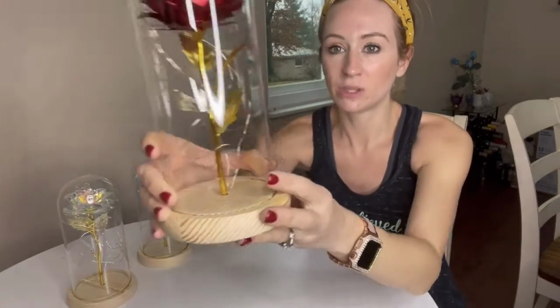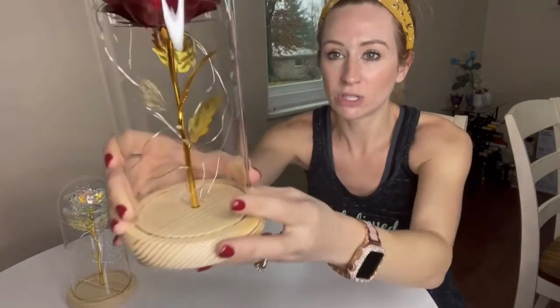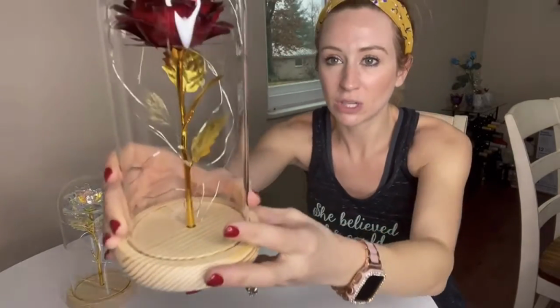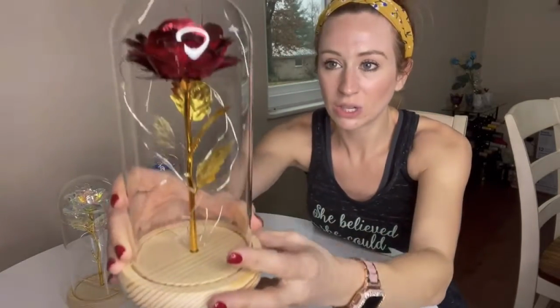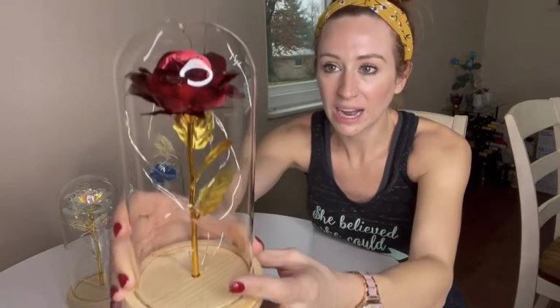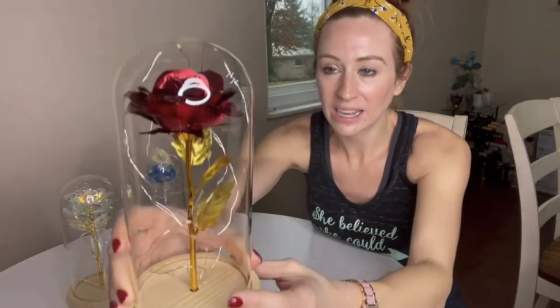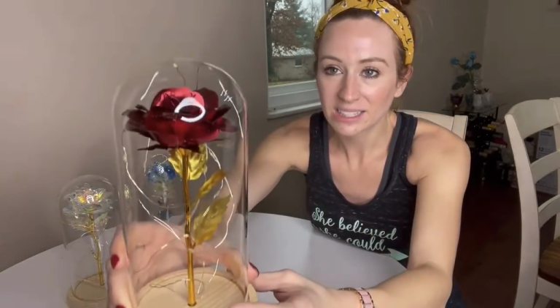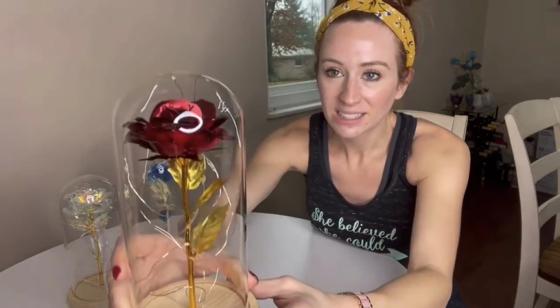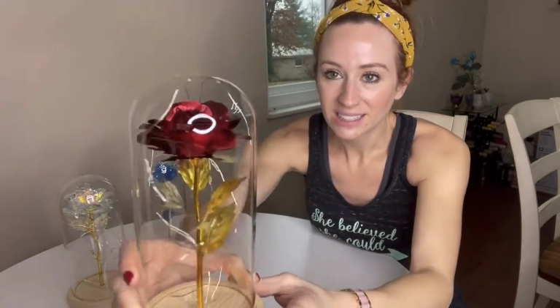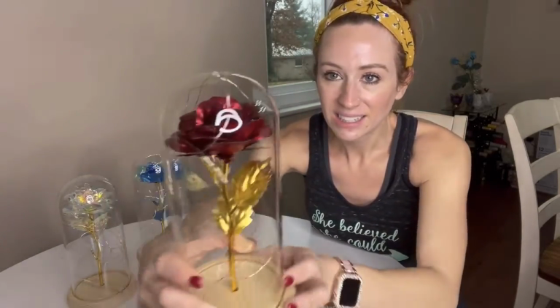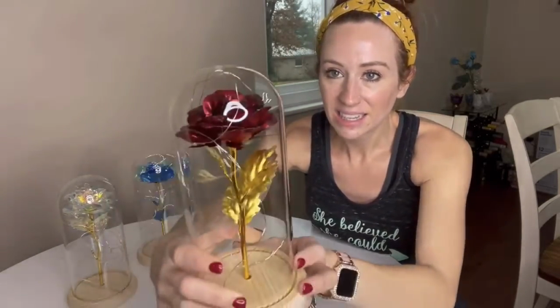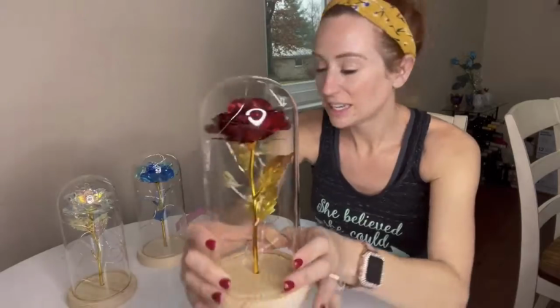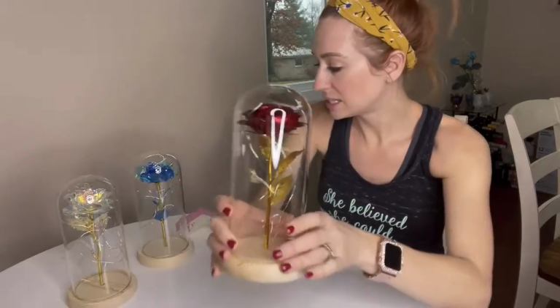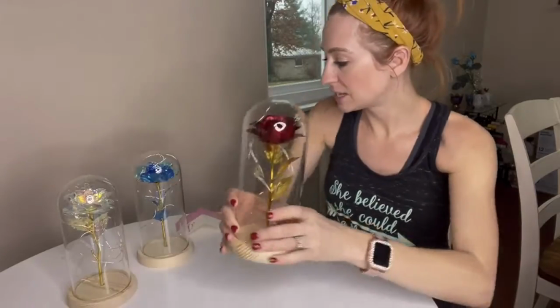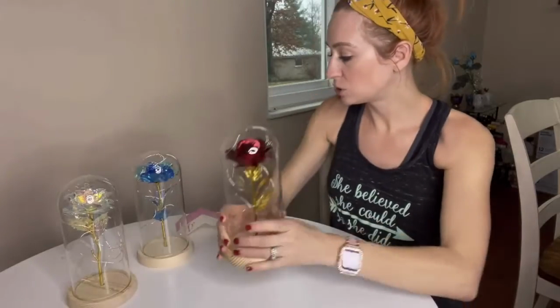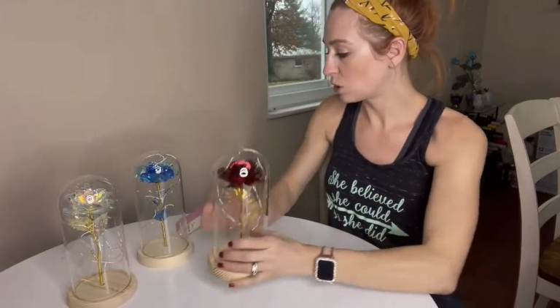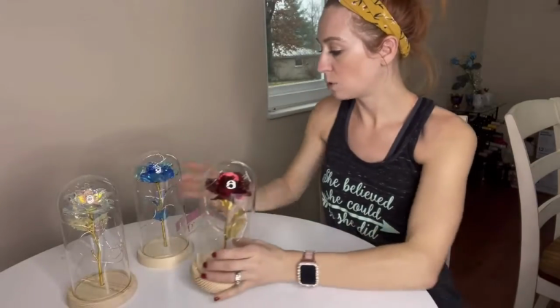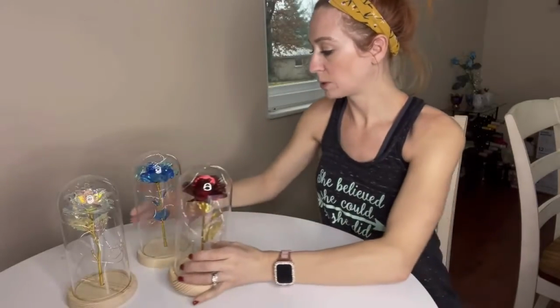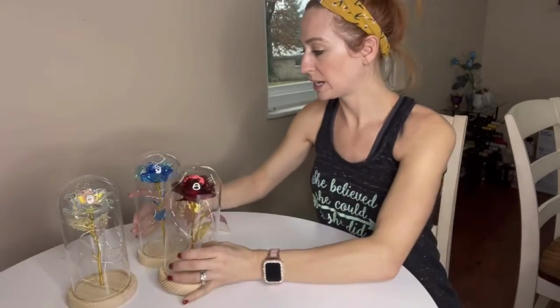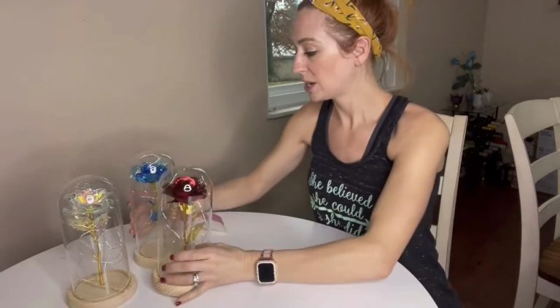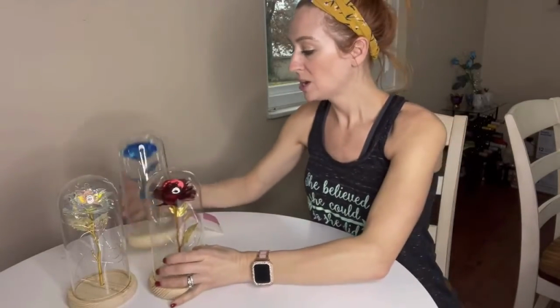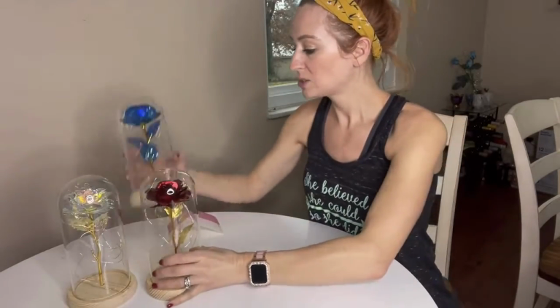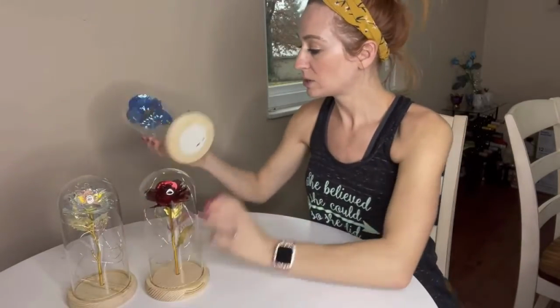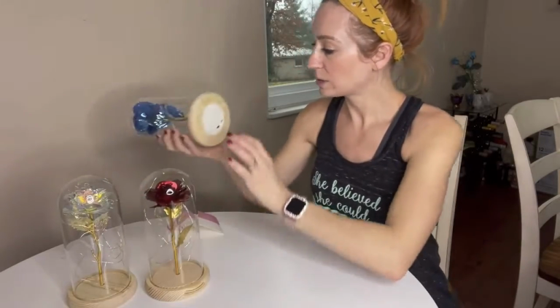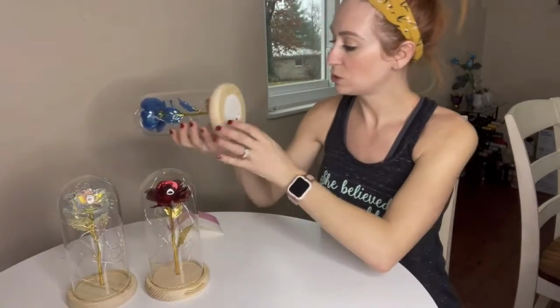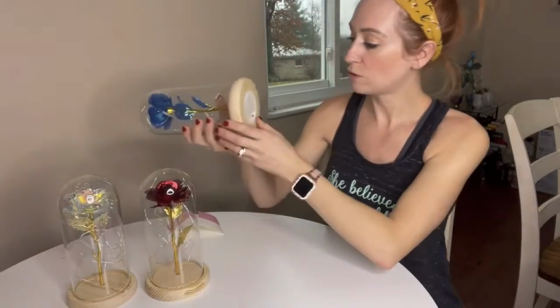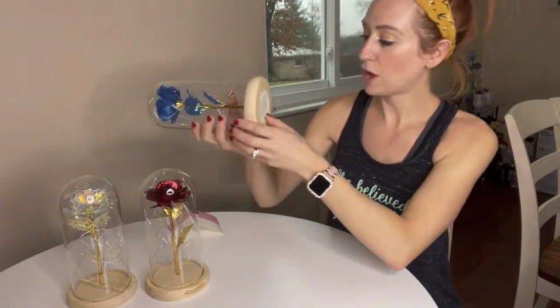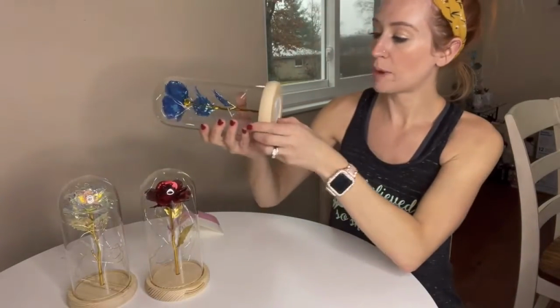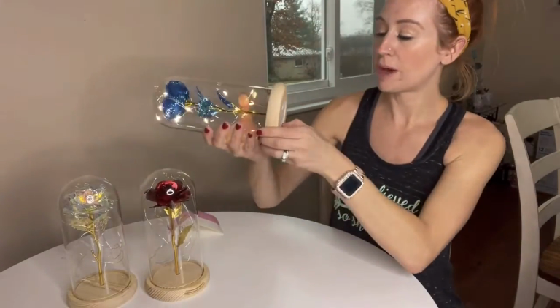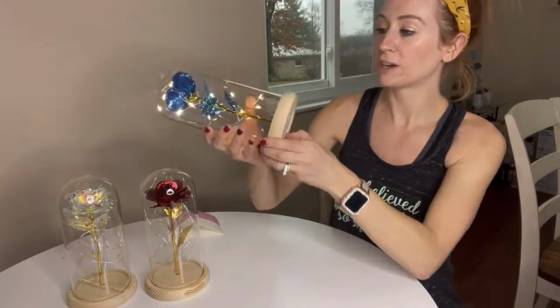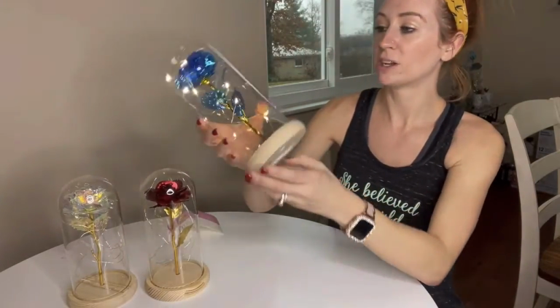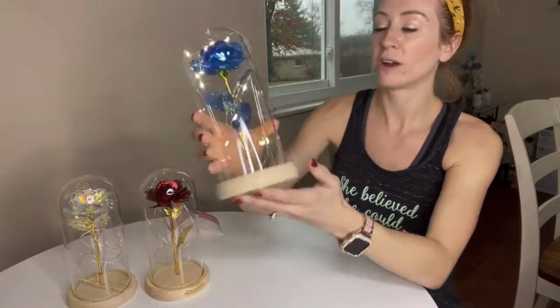Just look at it — isn't that so pretty? This one I do have batteries in already.